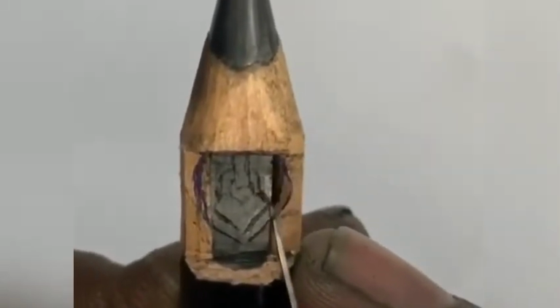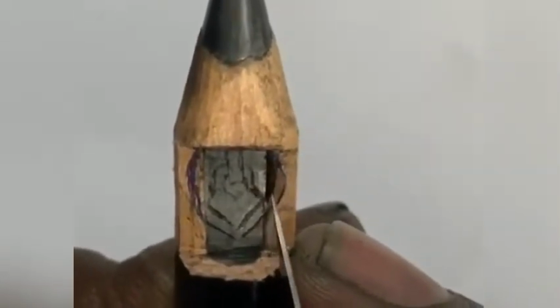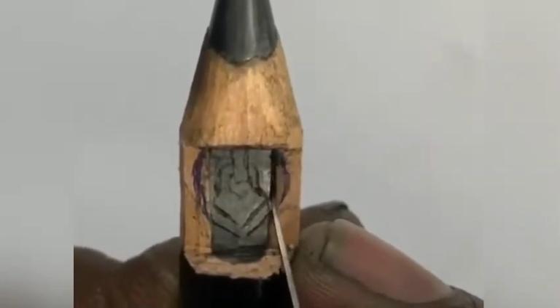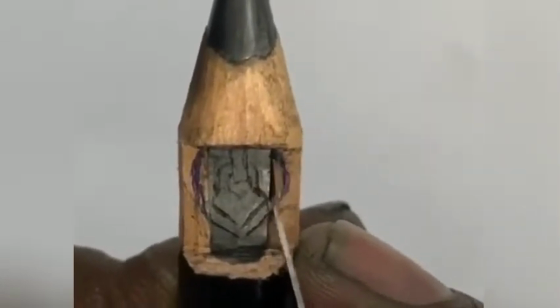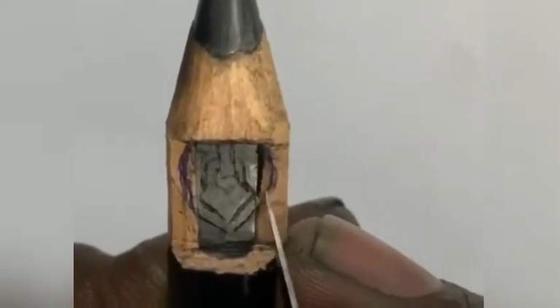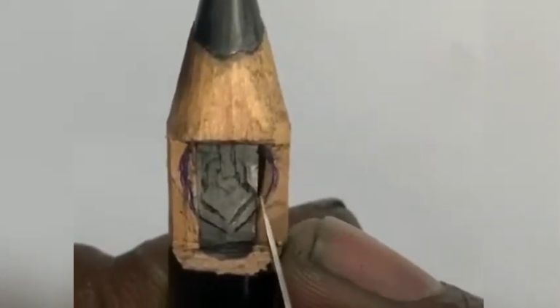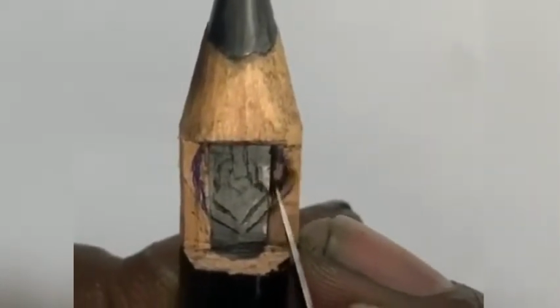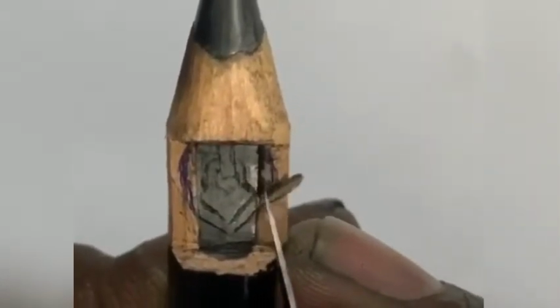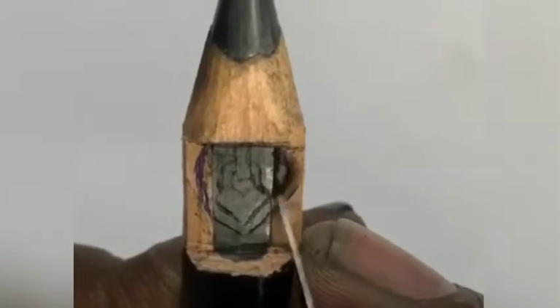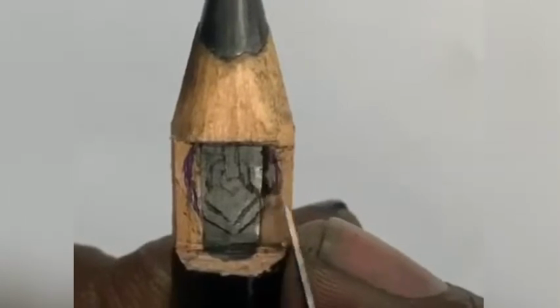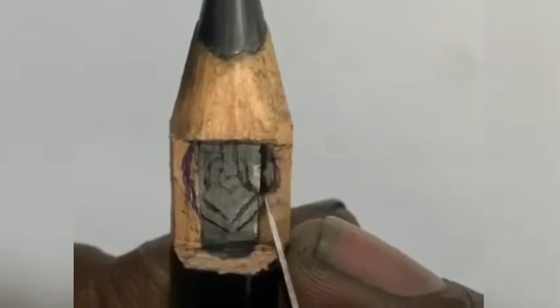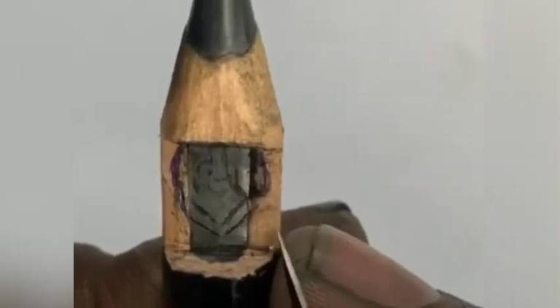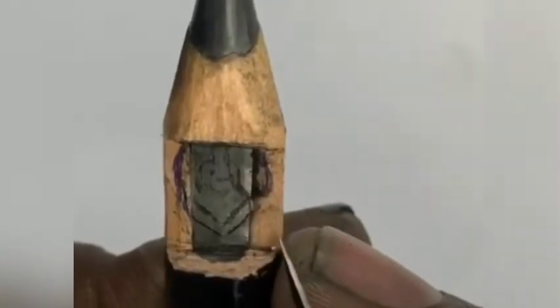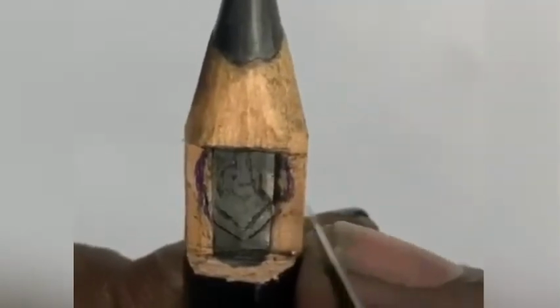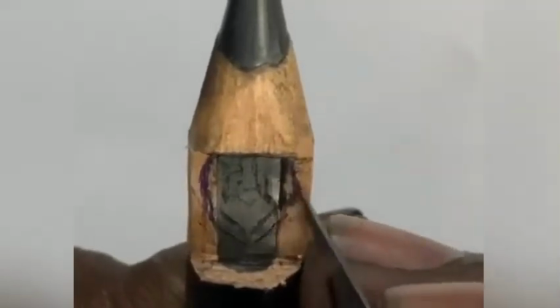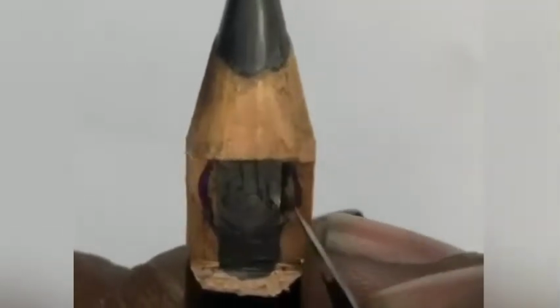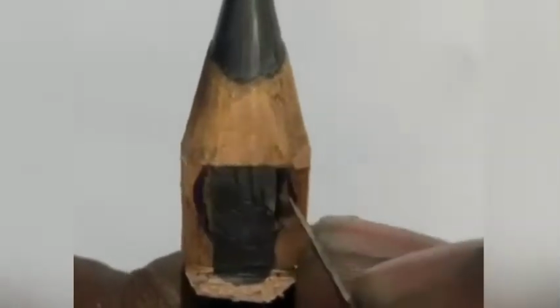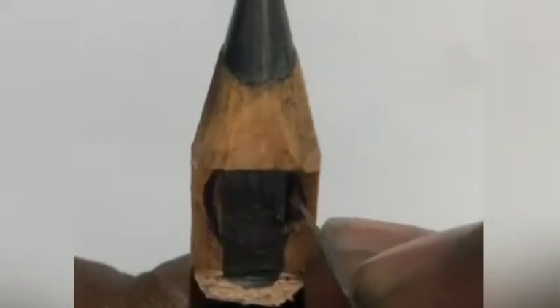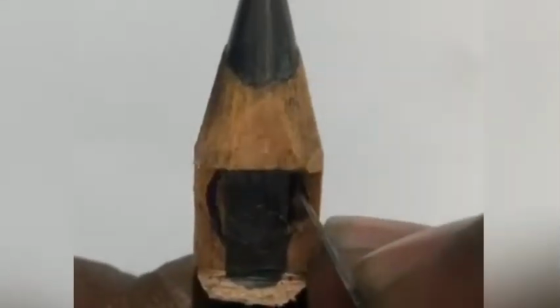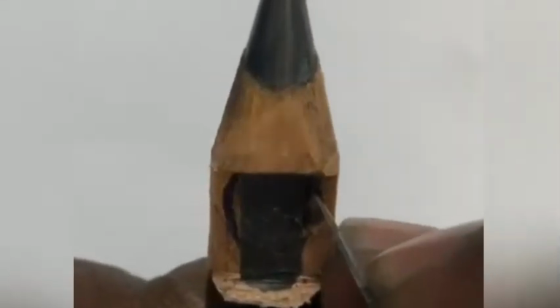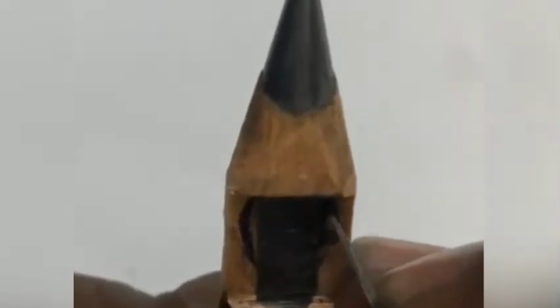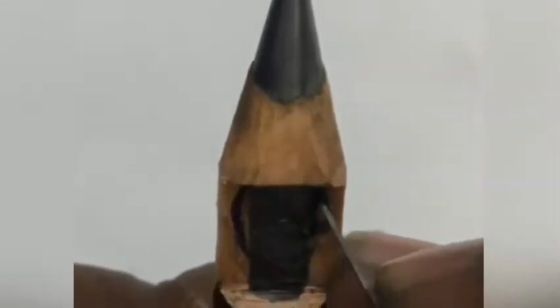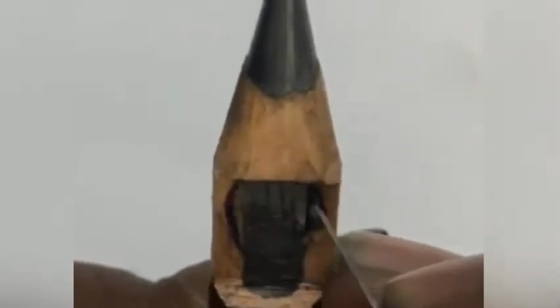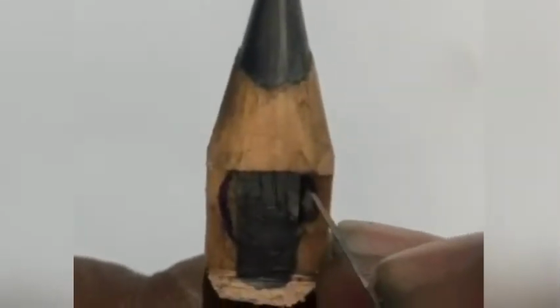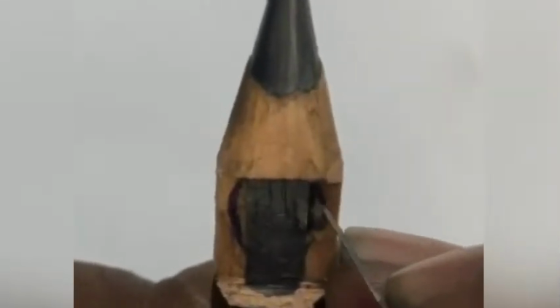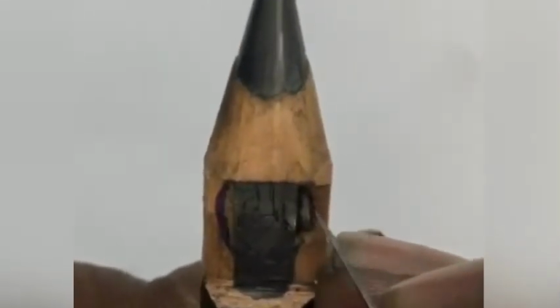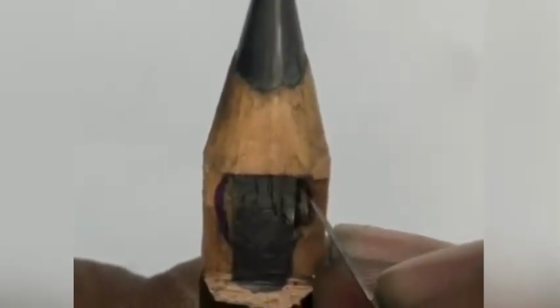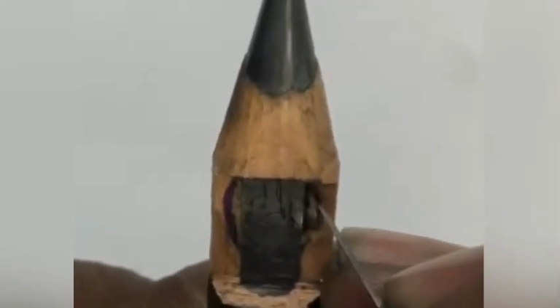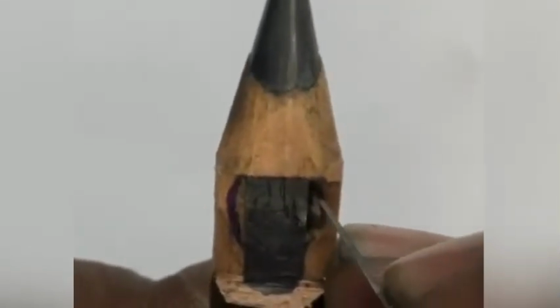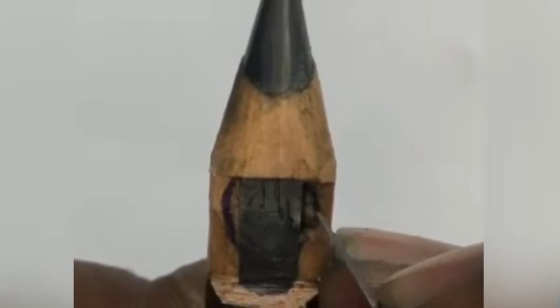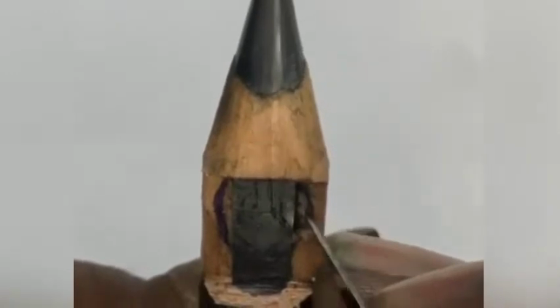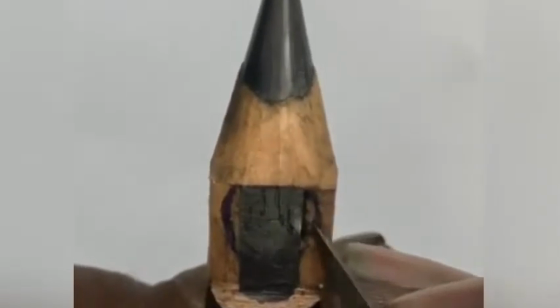As mentioned earlier, first we should remove the wood portion so that we will fully know the size of the graphite.